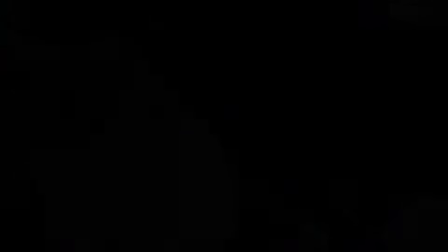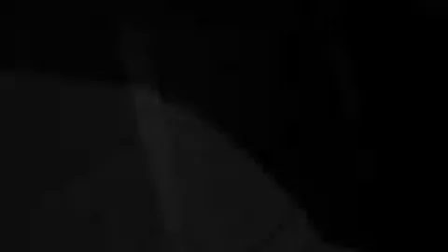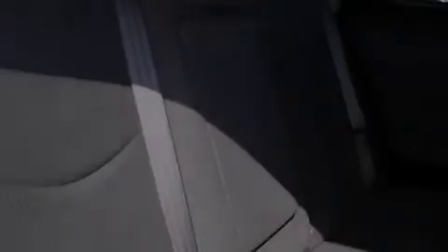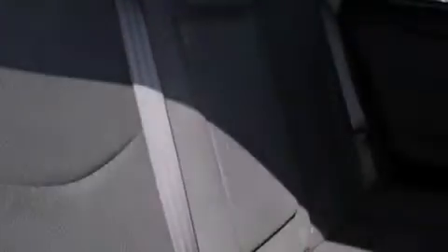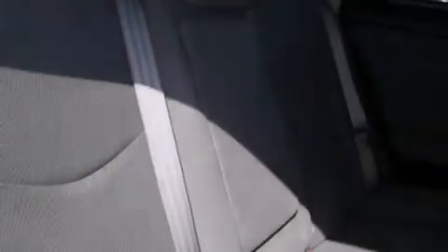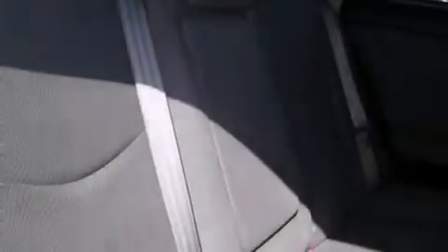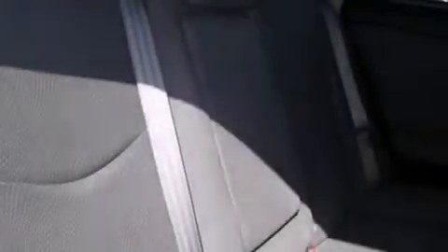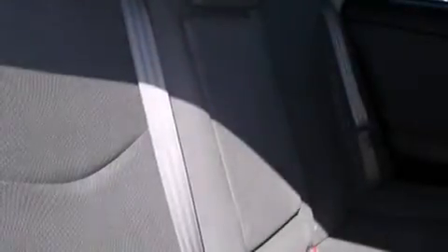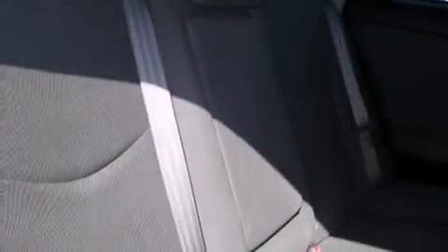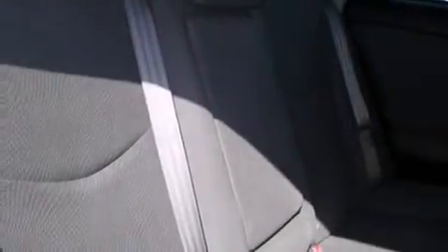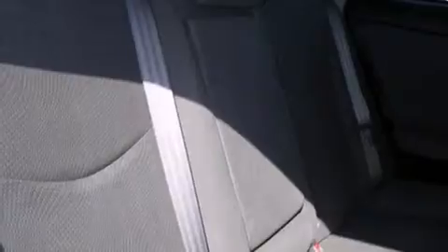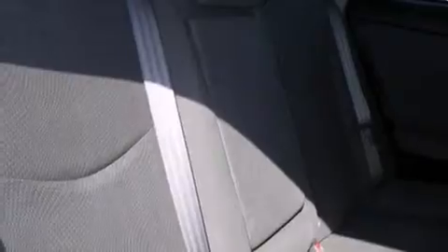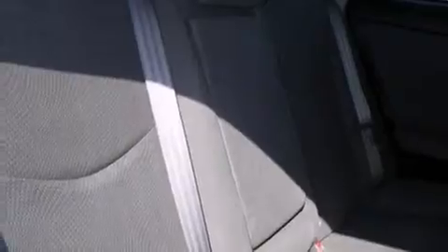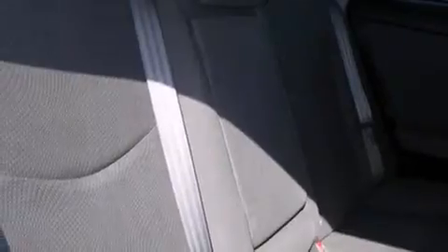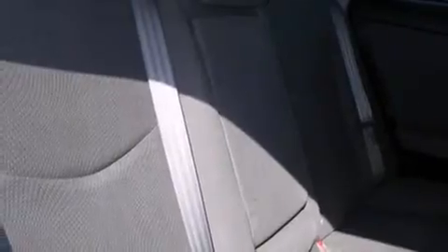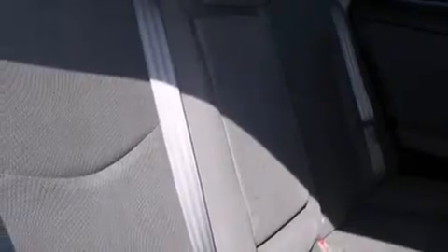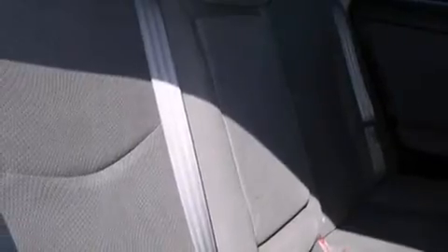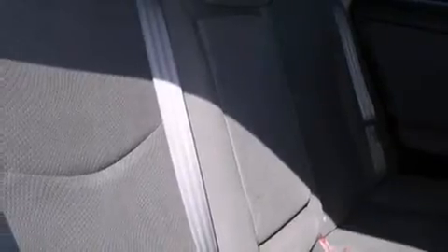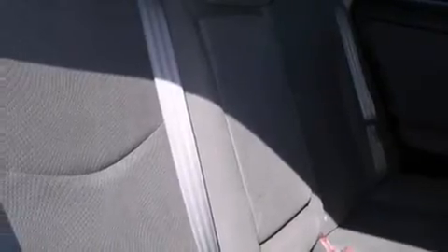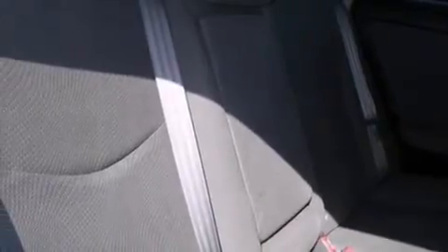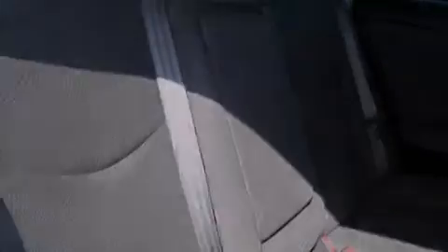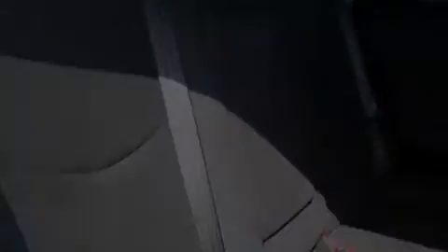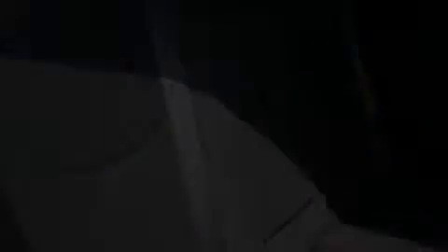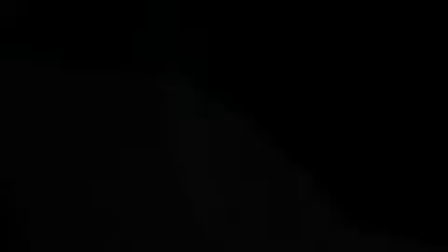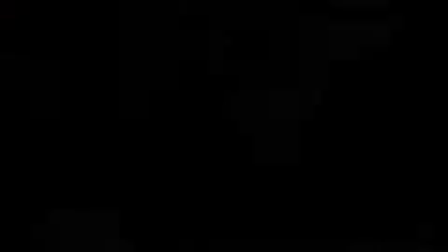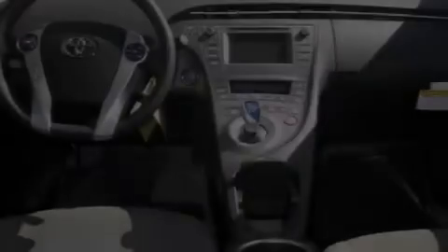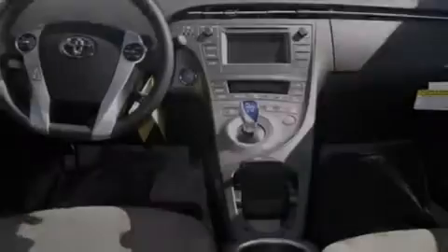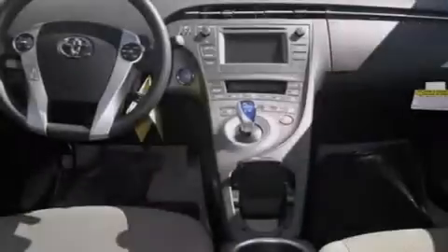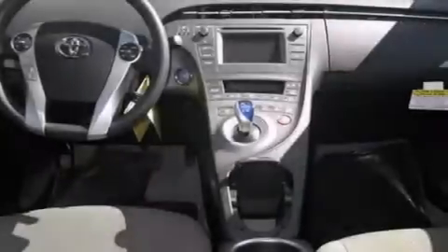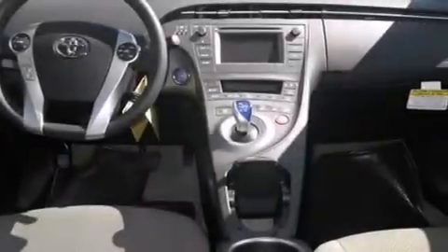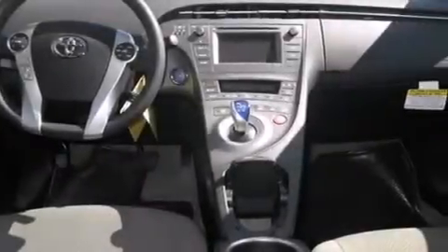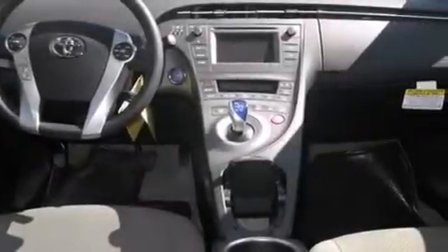Also included are air conditioning with automatic climate control, cruise control, full power accessories, a rear window defroster, tinted glass, and keyless ignition.